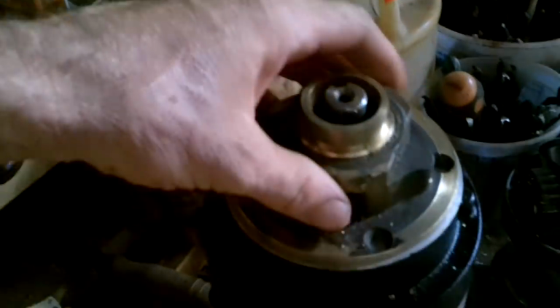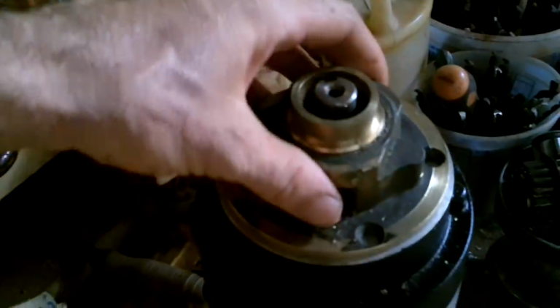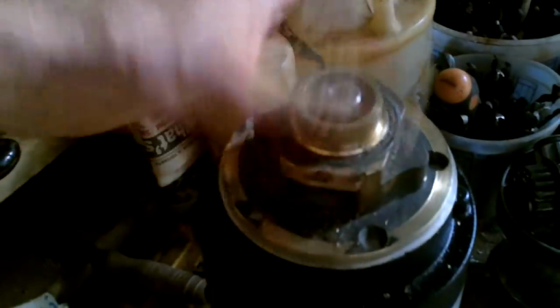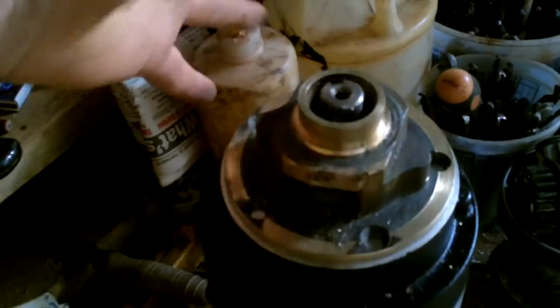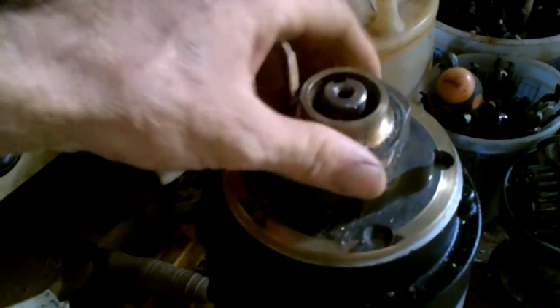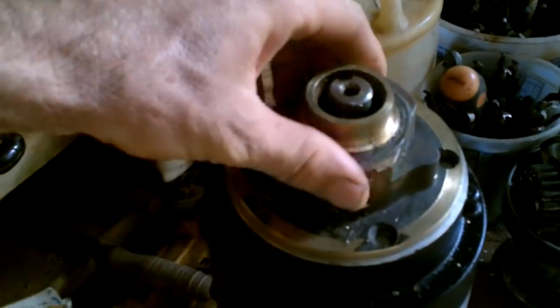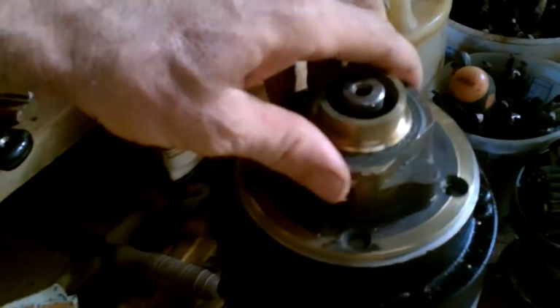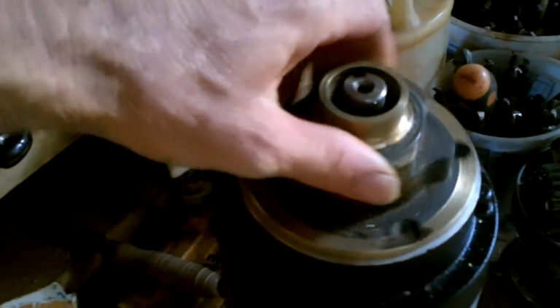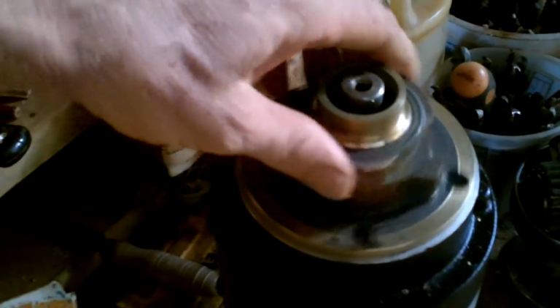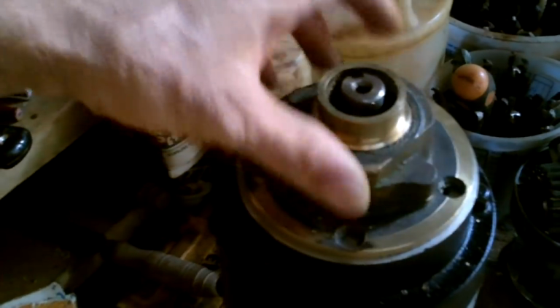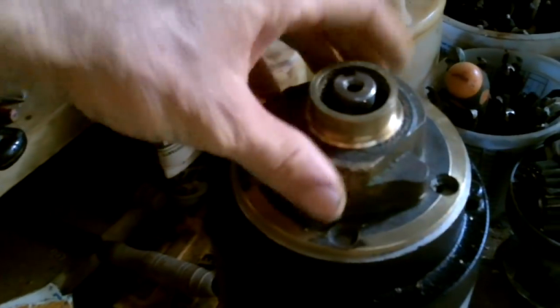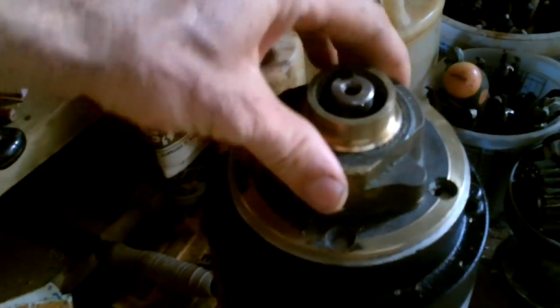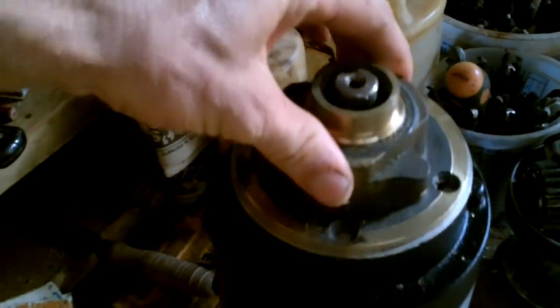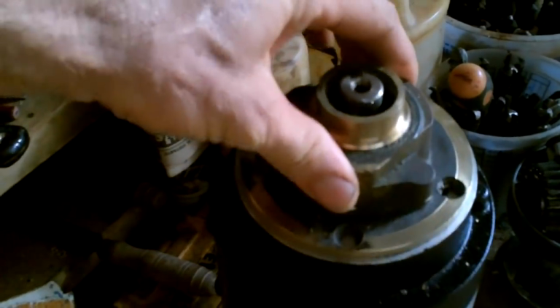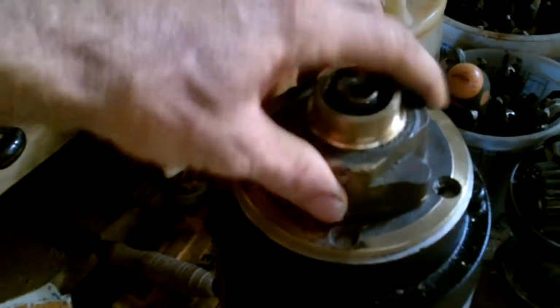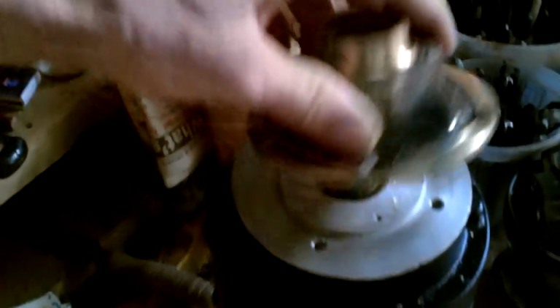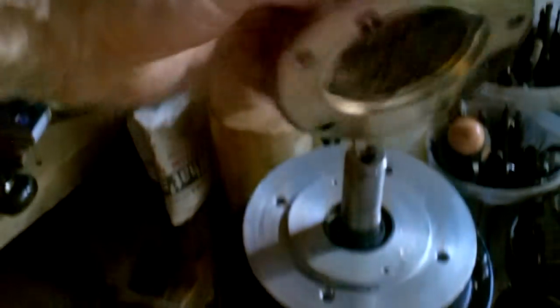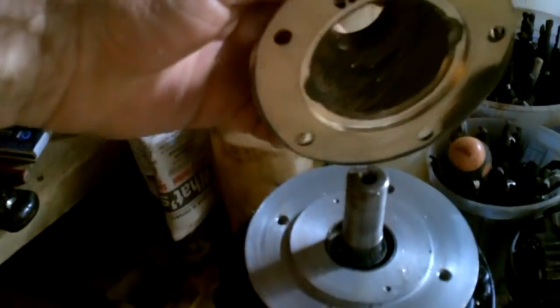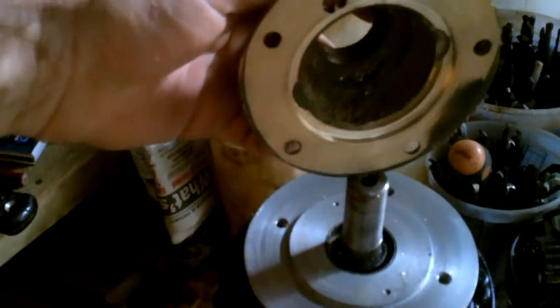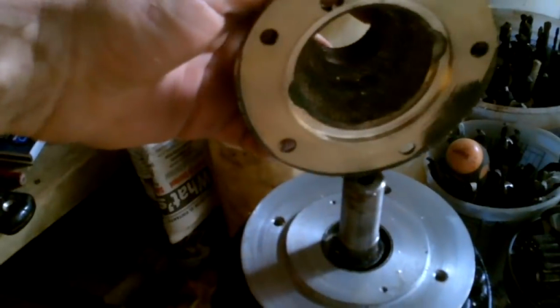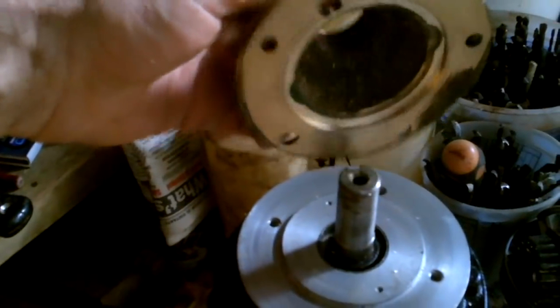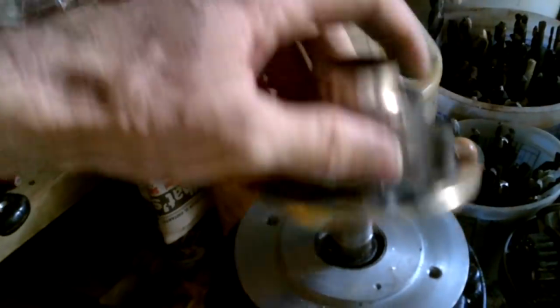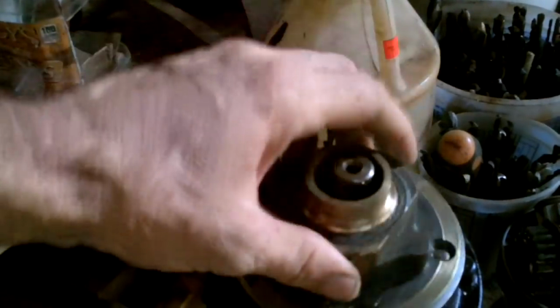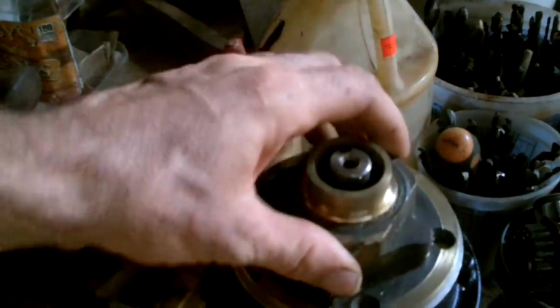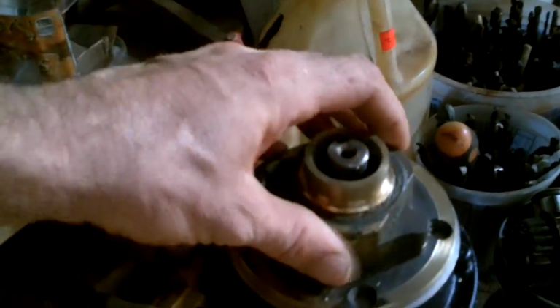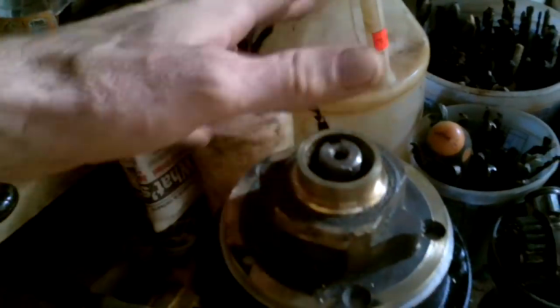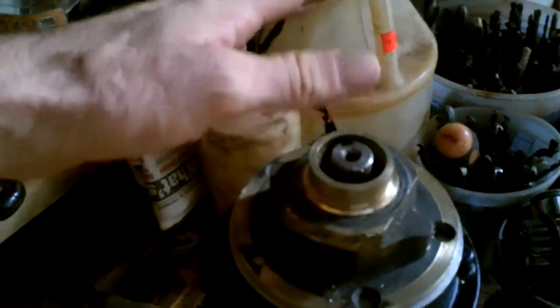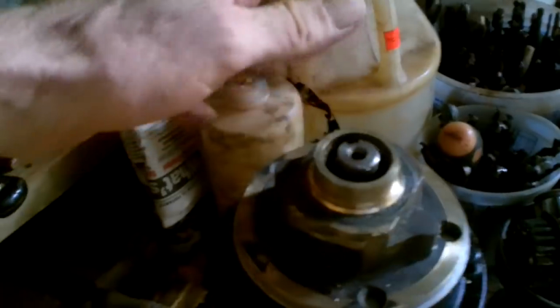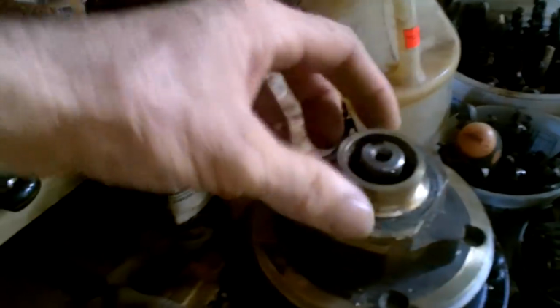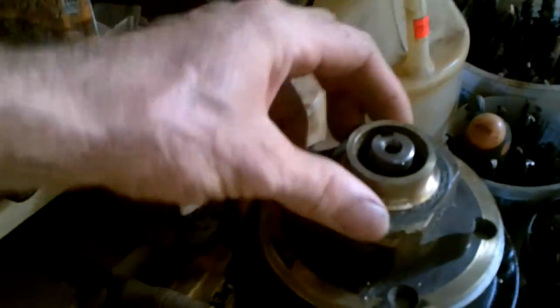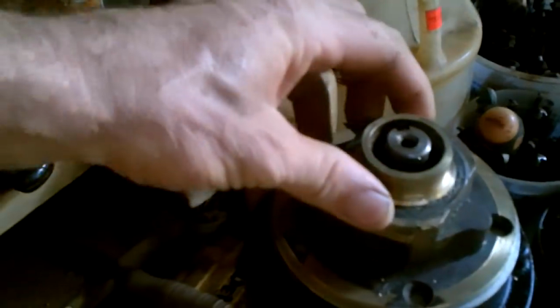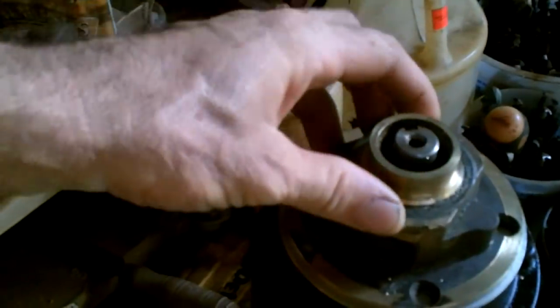Look at that fit. So nice. So nice having a metal lathe.